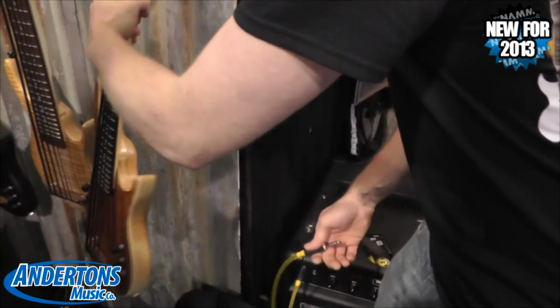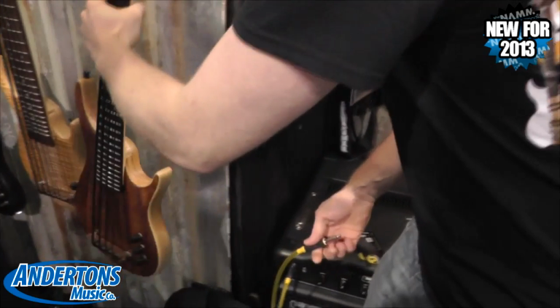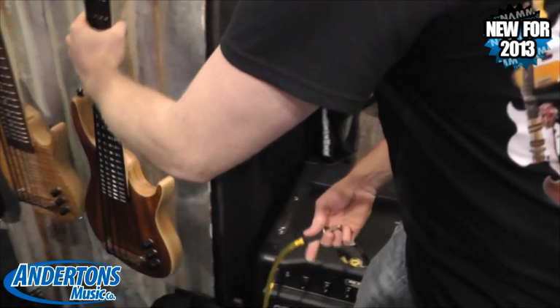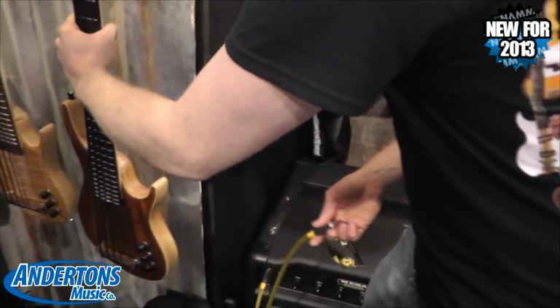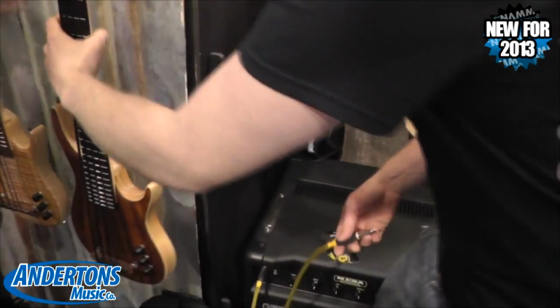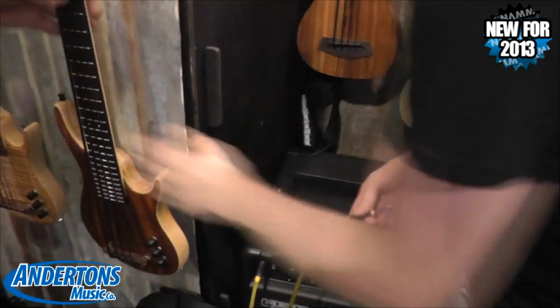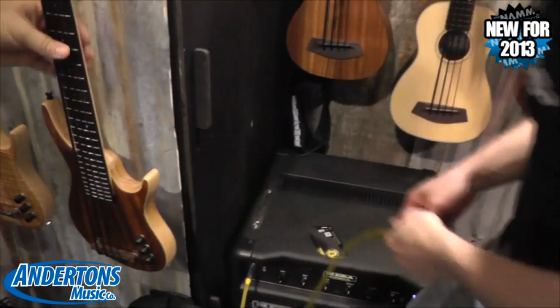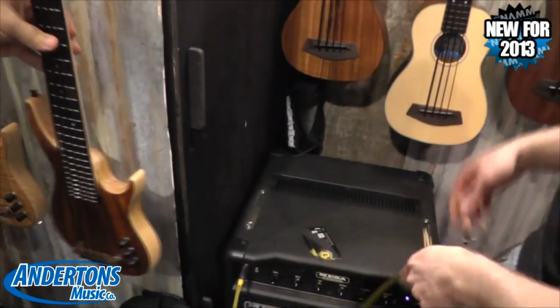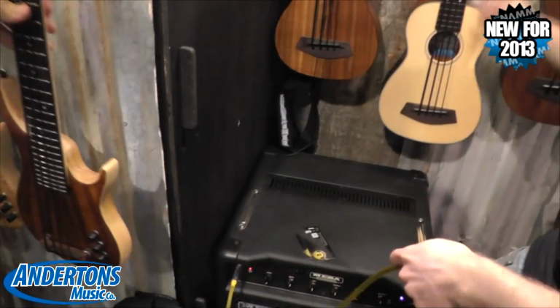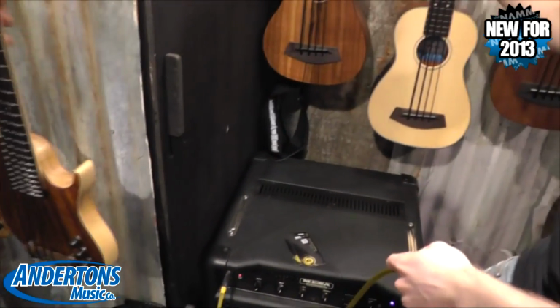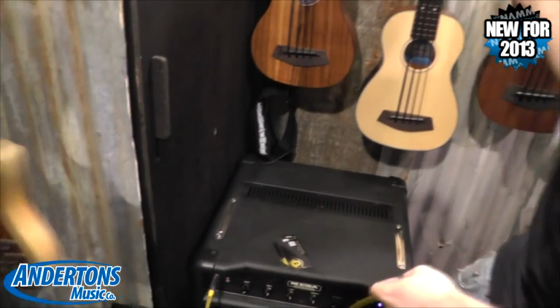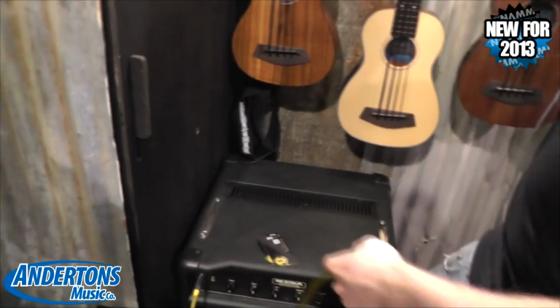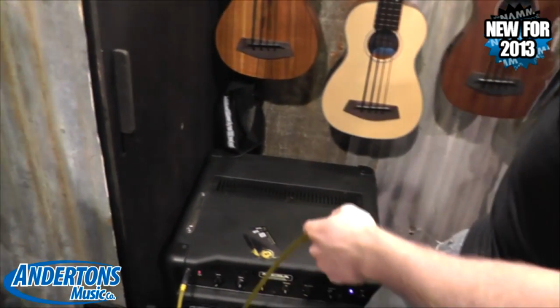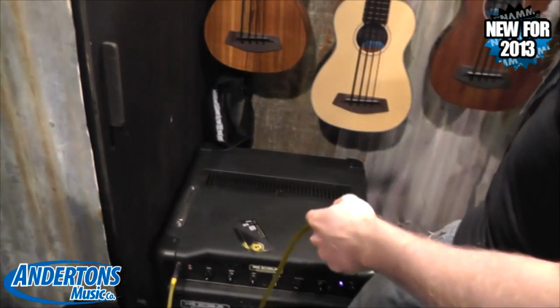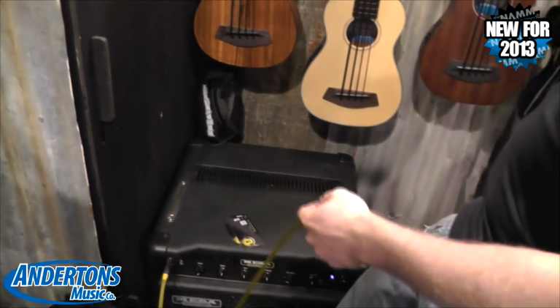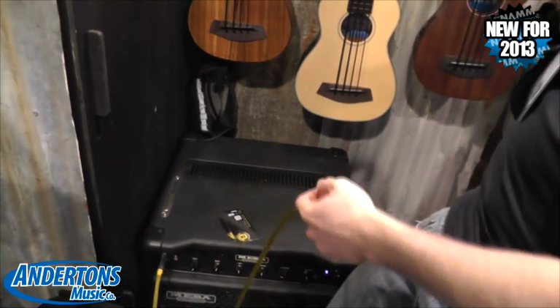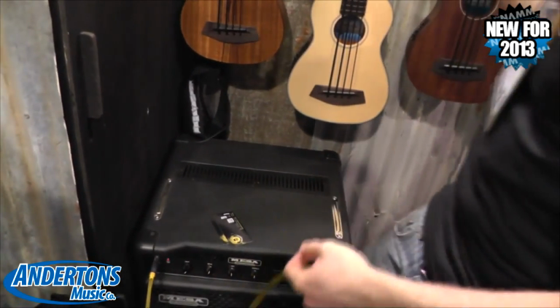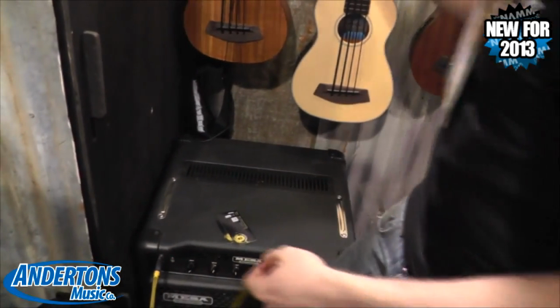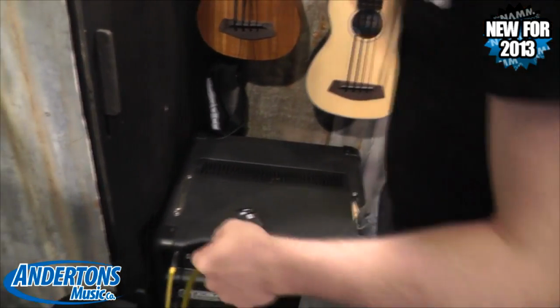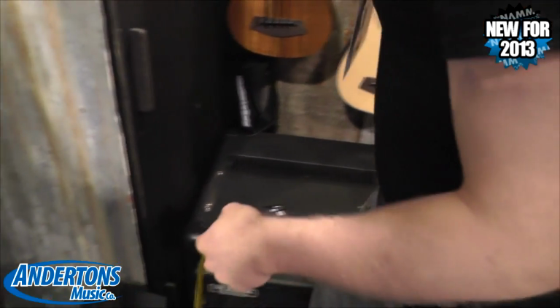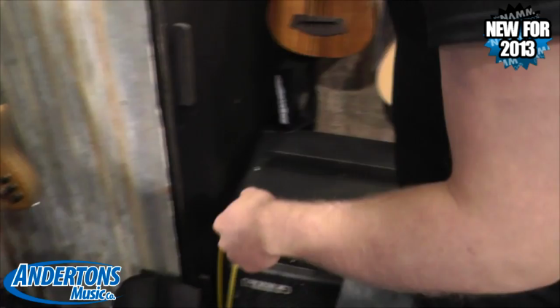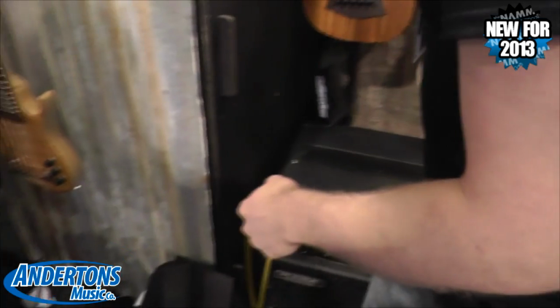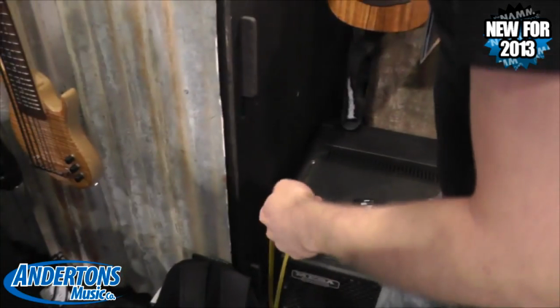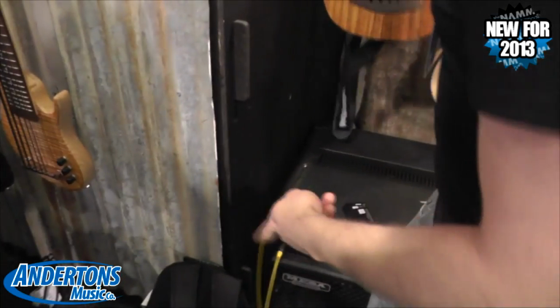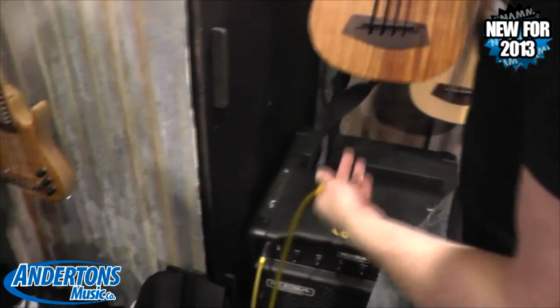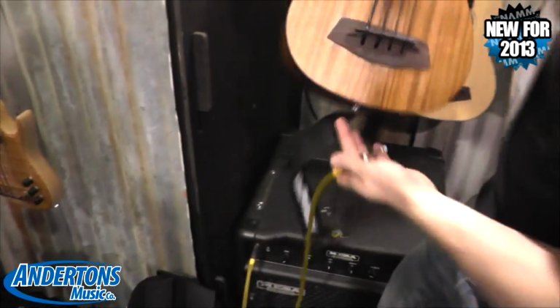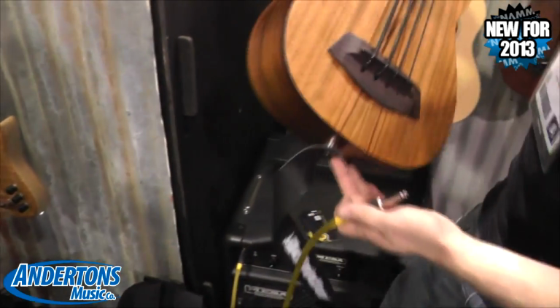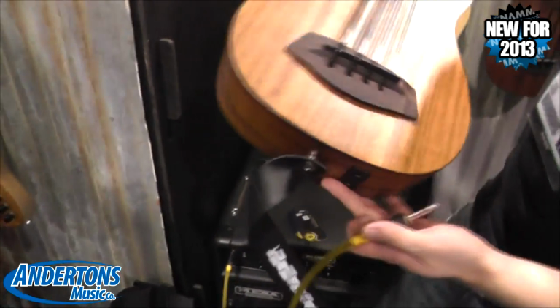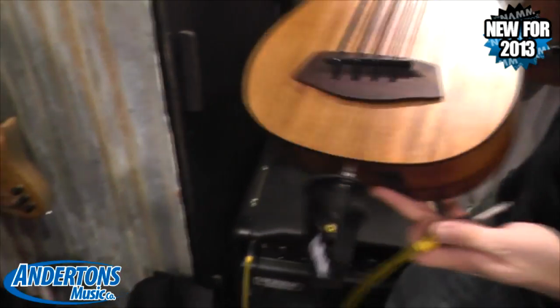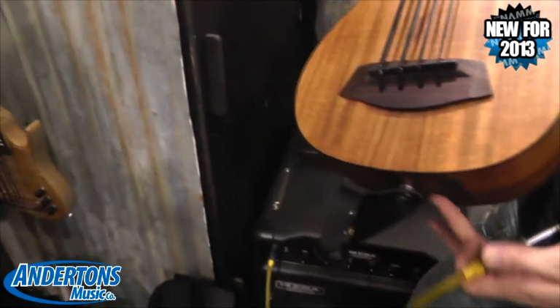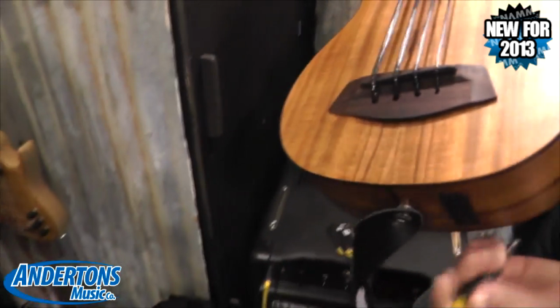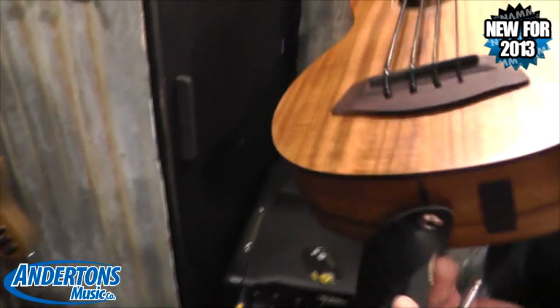What are these strings? They're basically rubber.